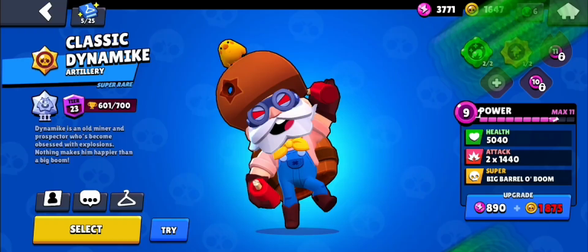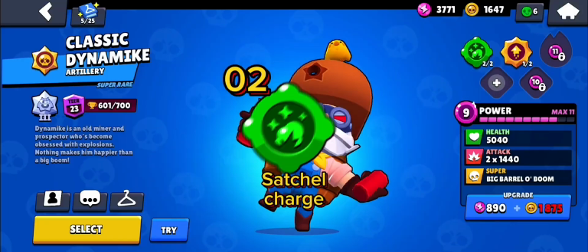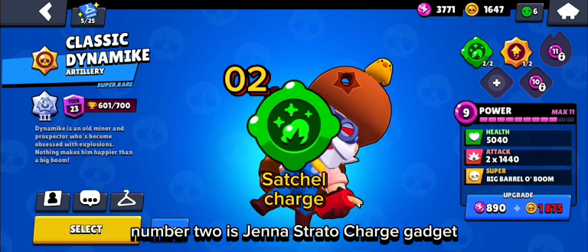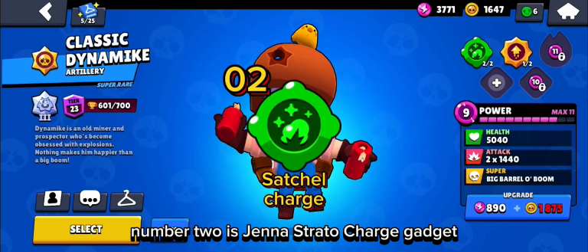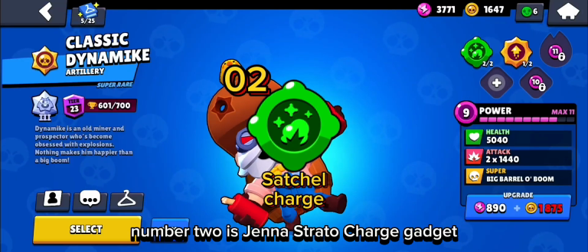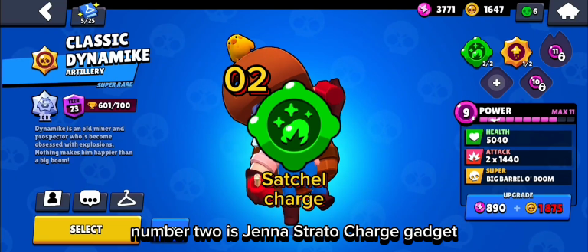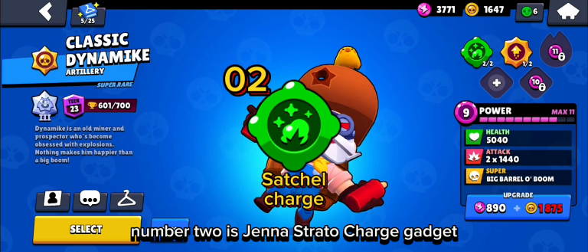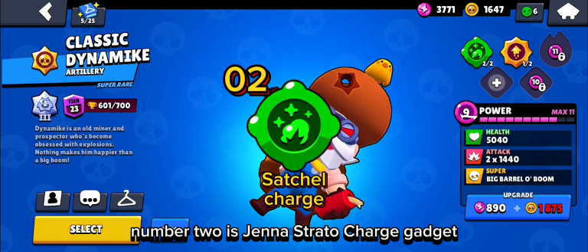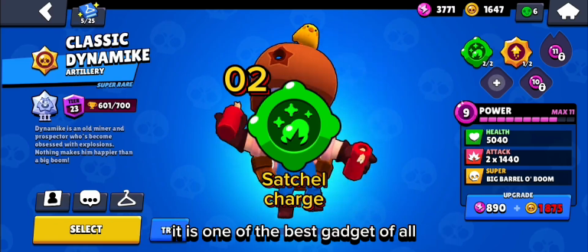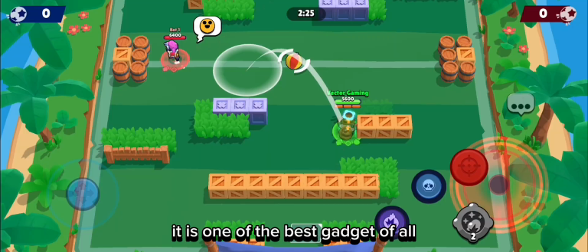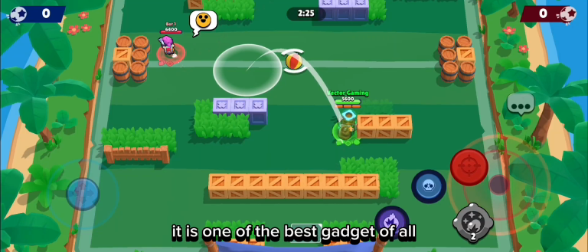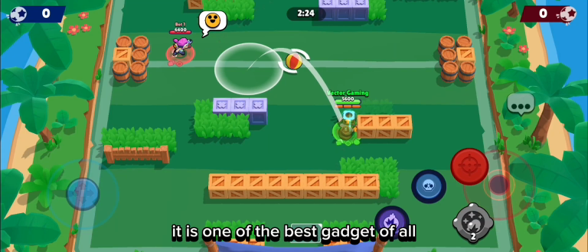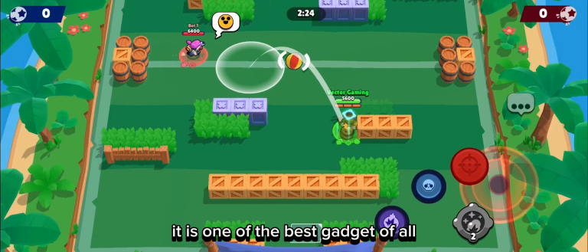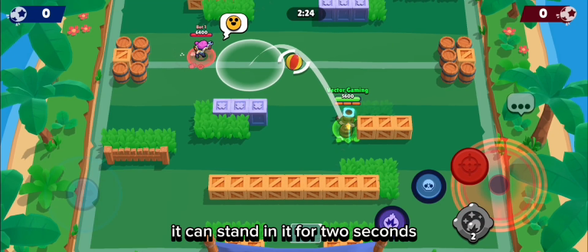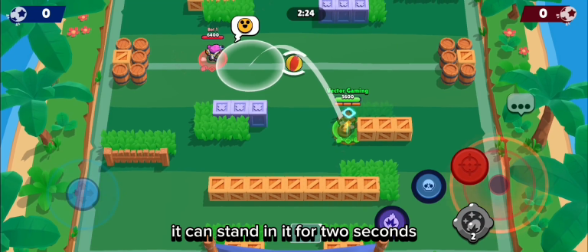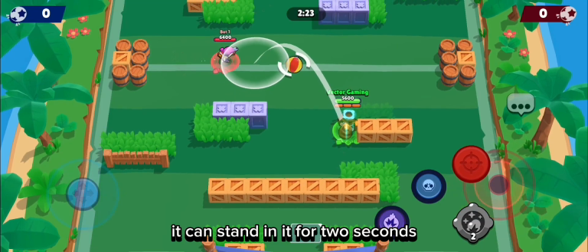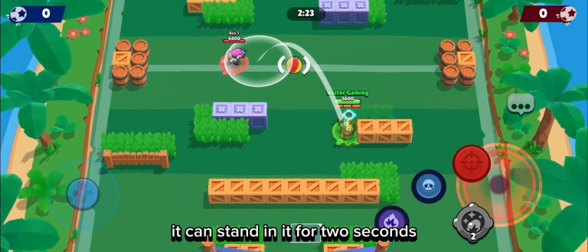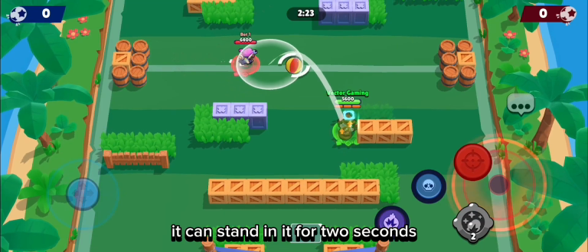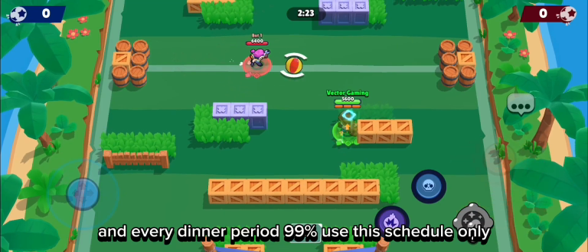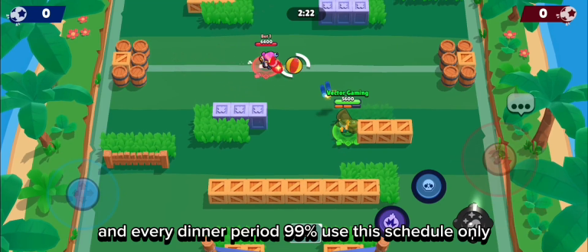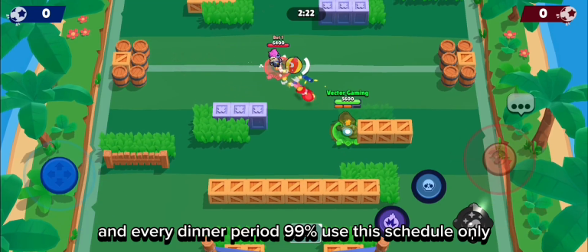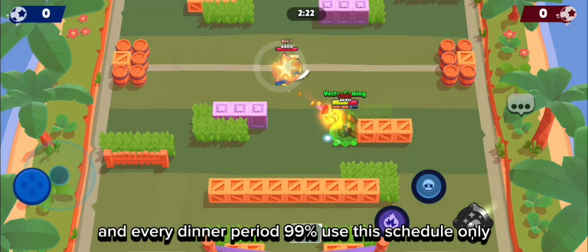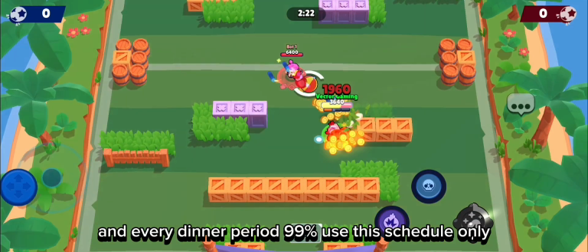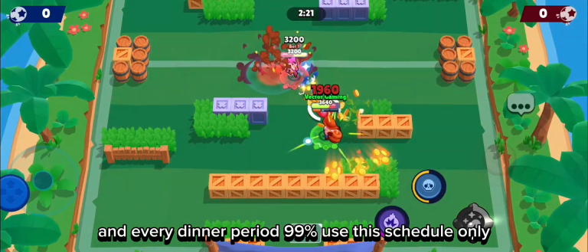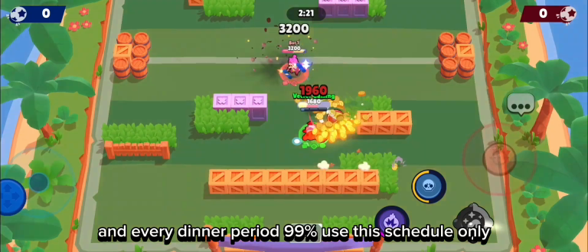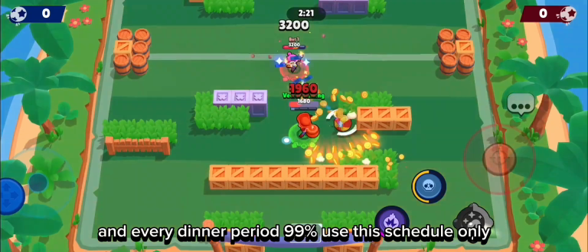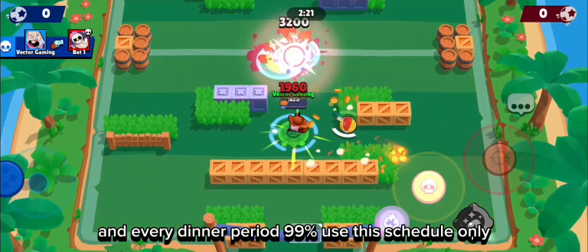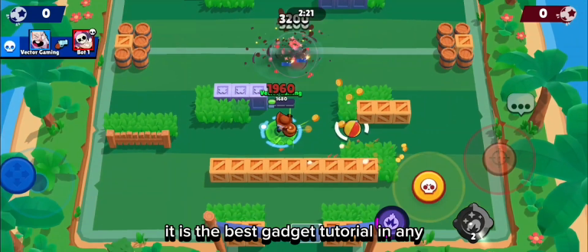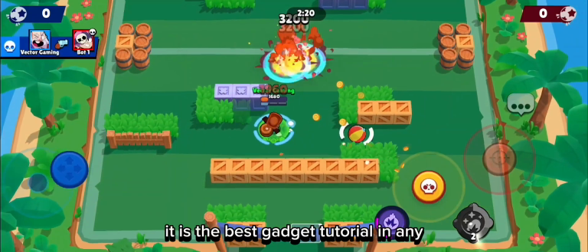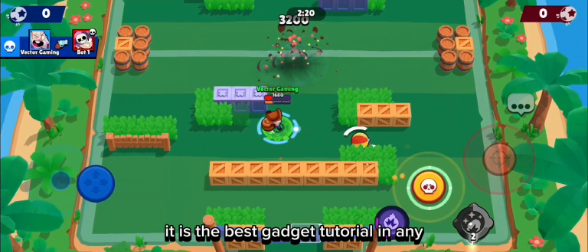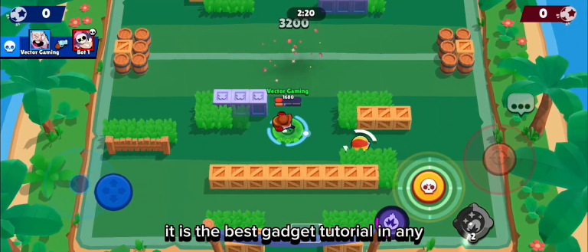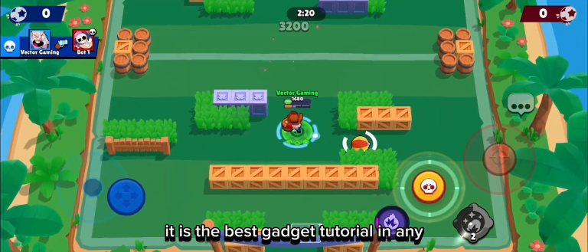At number 2 is Dana's Turtle Charge Gadget. It is one of the best gadgets of all. It can stun an enemy for 2 seconds, and nearly every Dana player uses this gadget. It is the best gadget to troll your enemy.